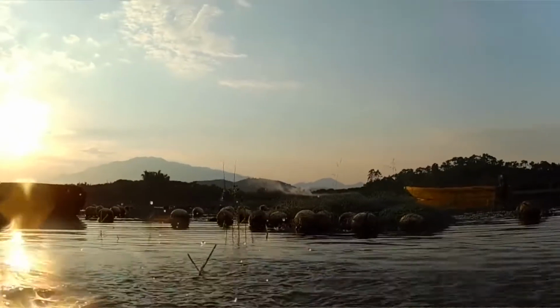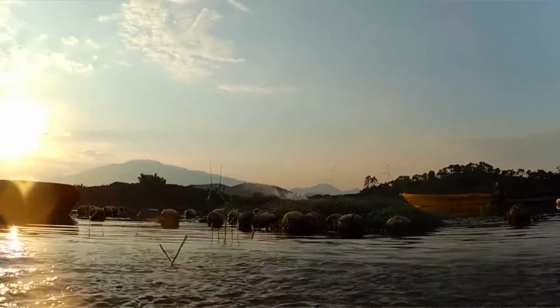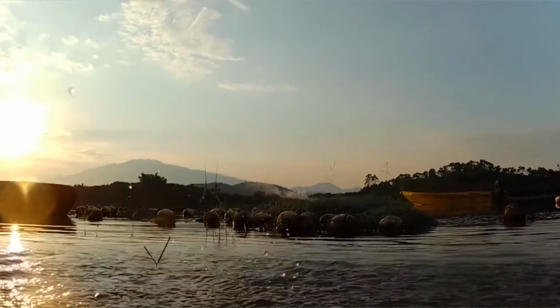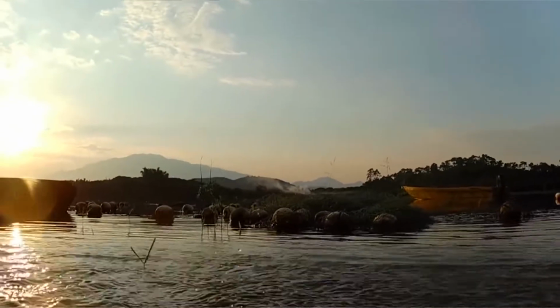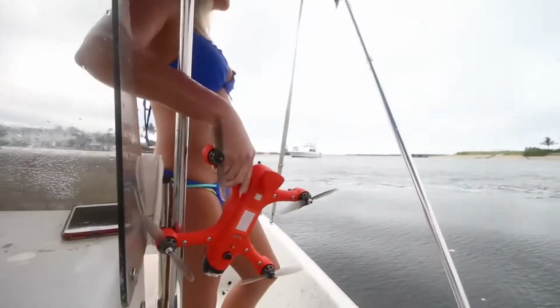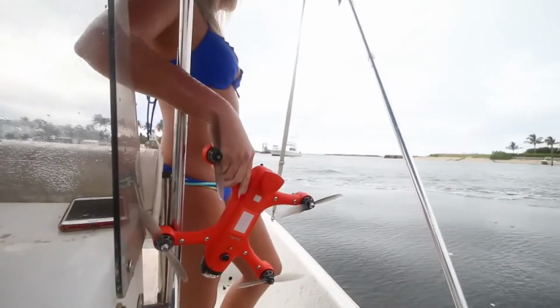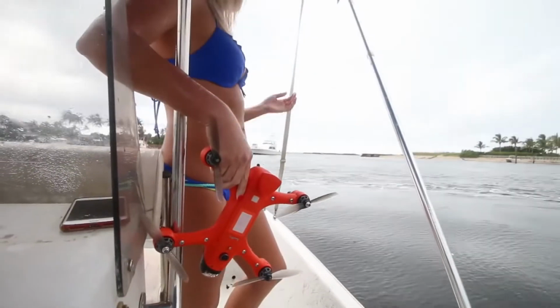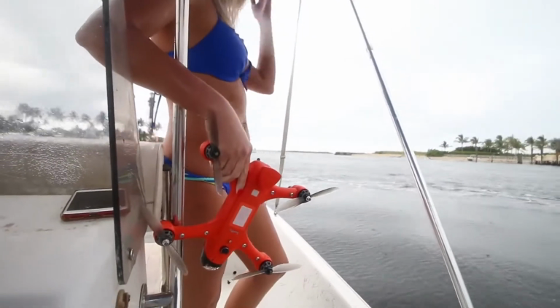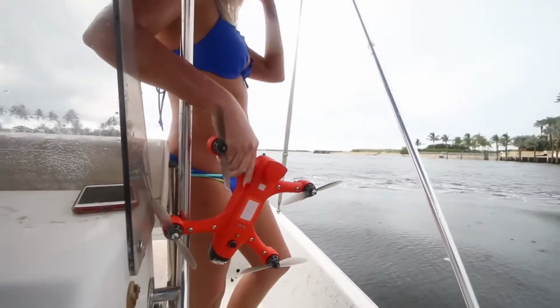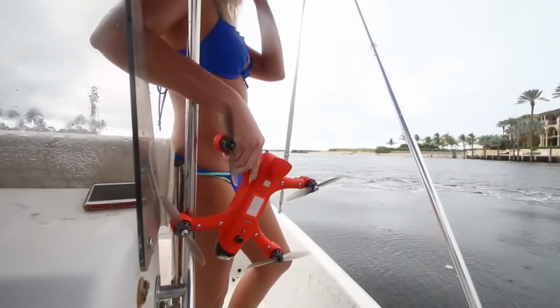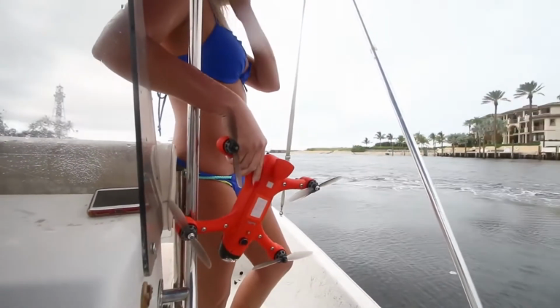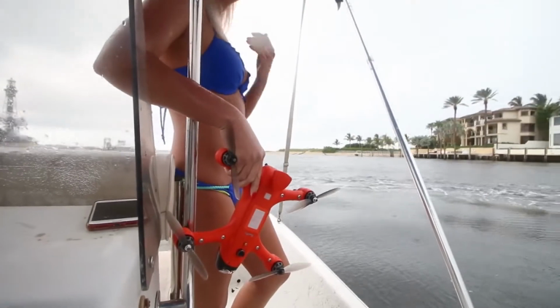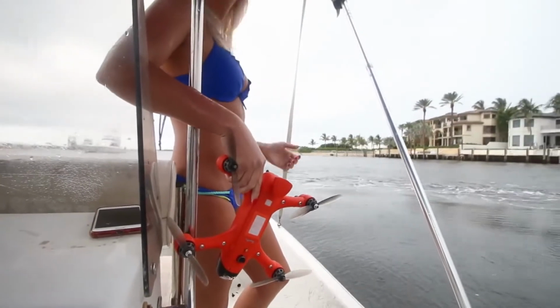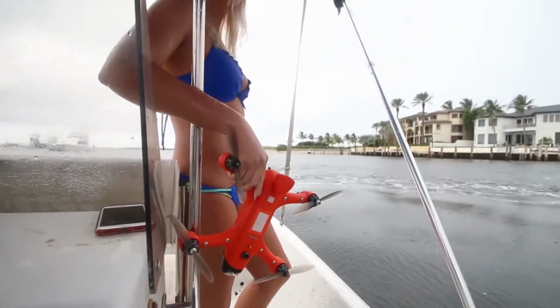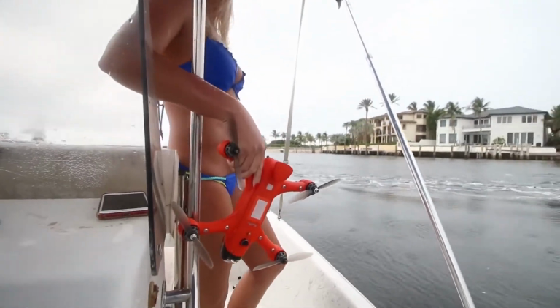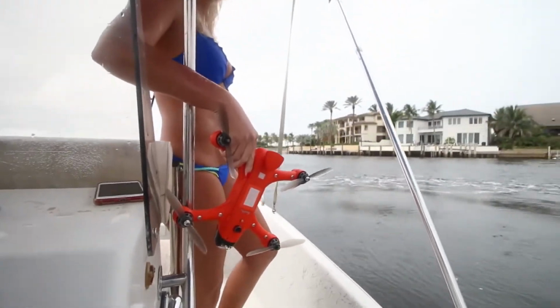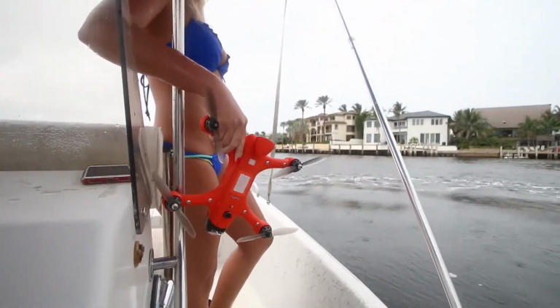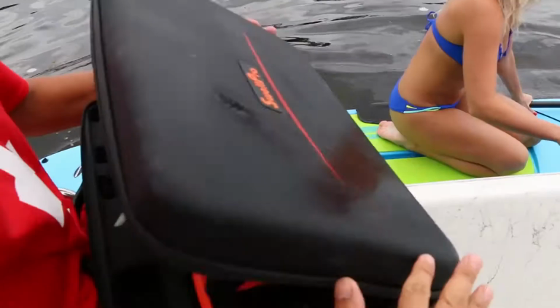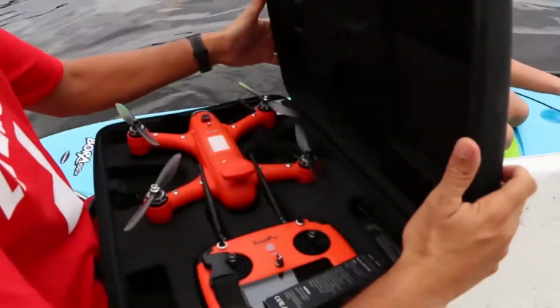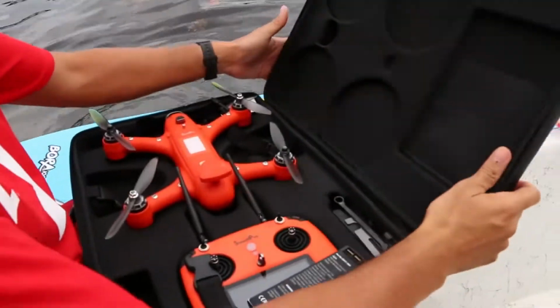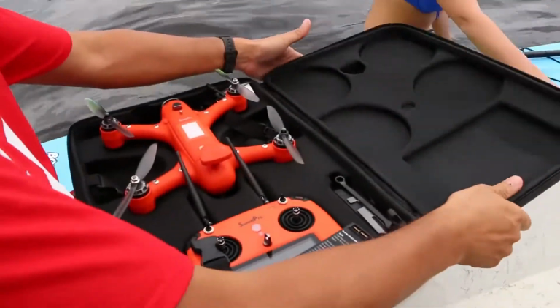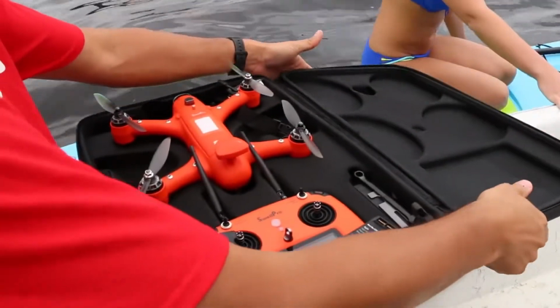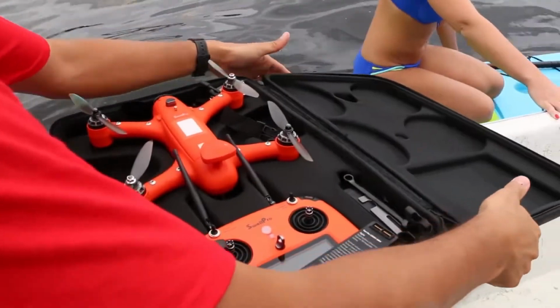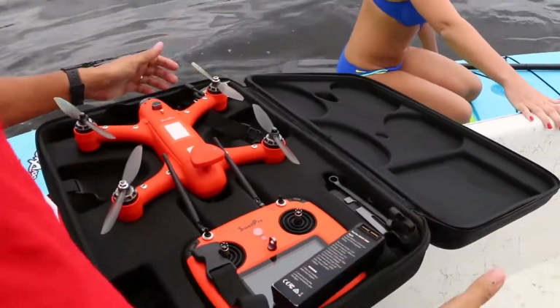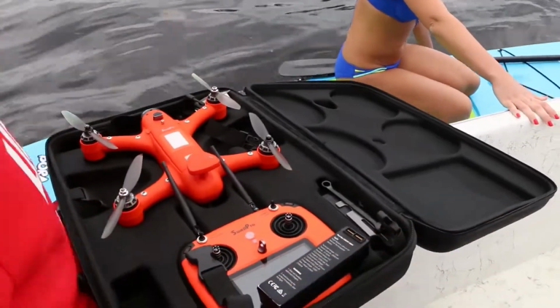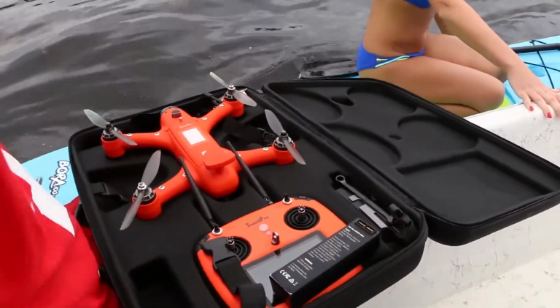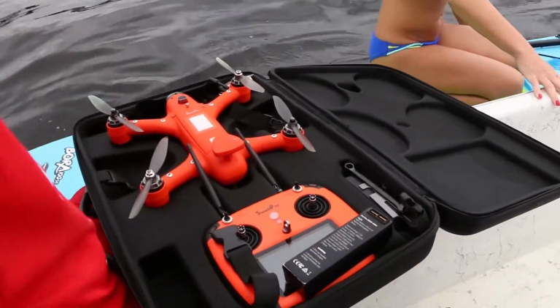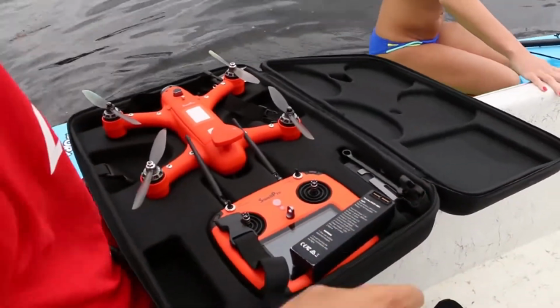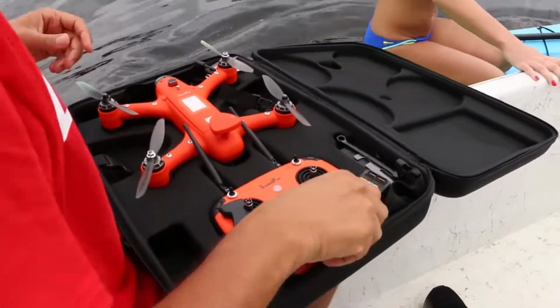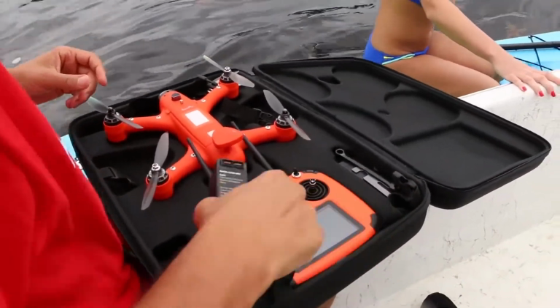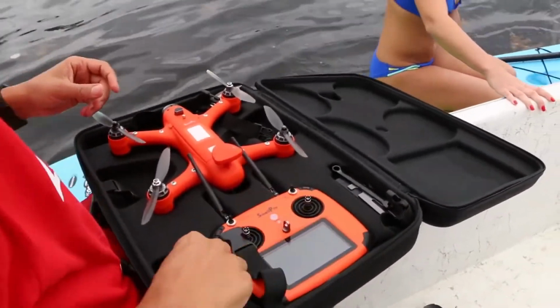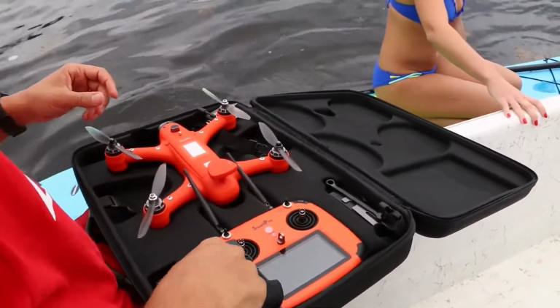The Spry is compact and comes with everything you need to fly the moment you get it: the carrying case, battery, remote, and charger.